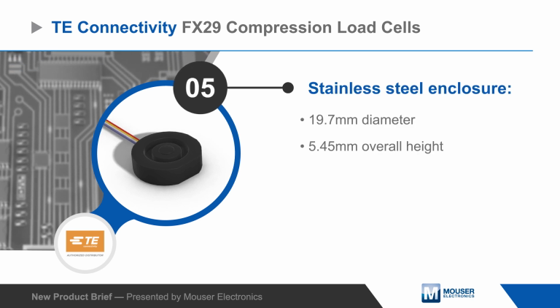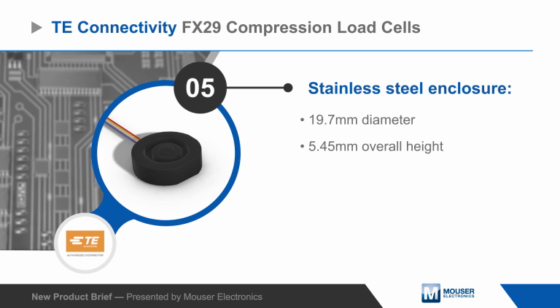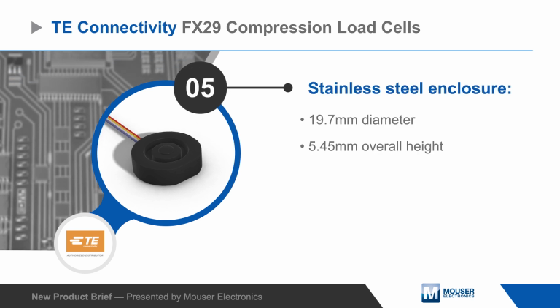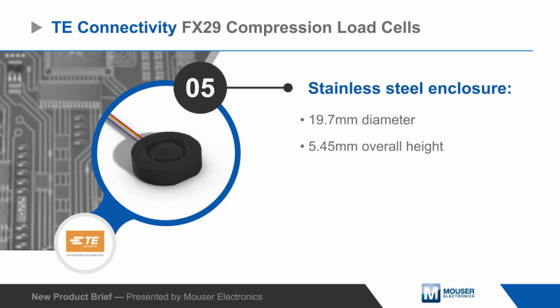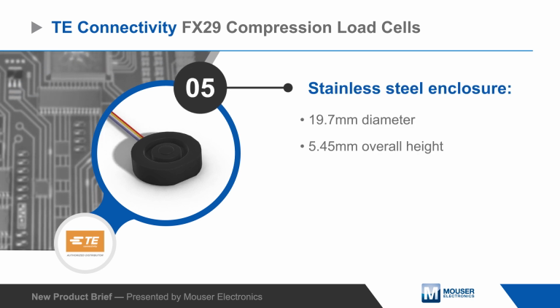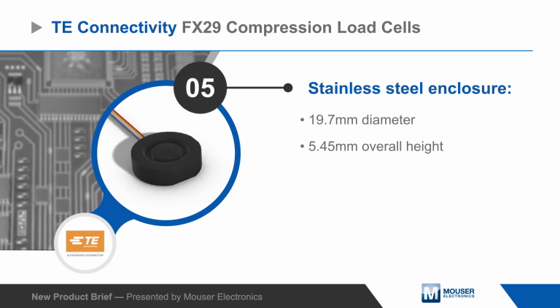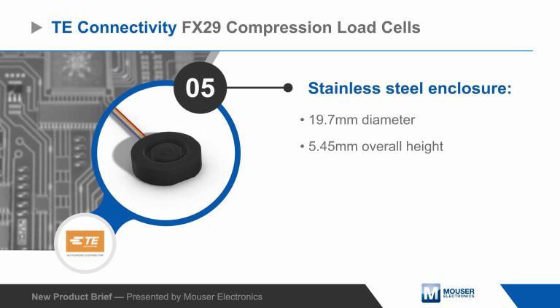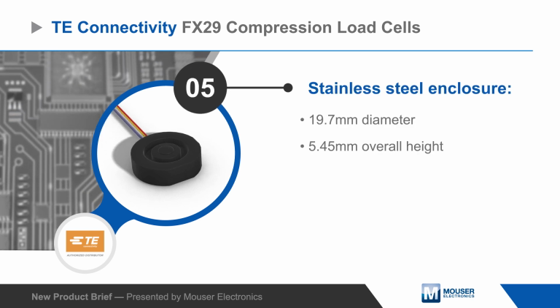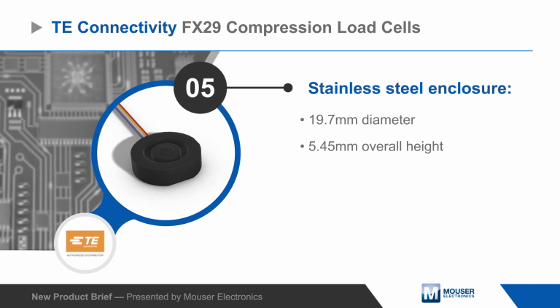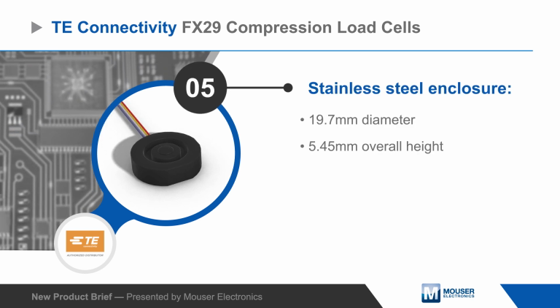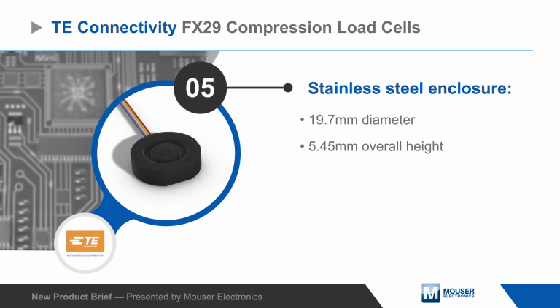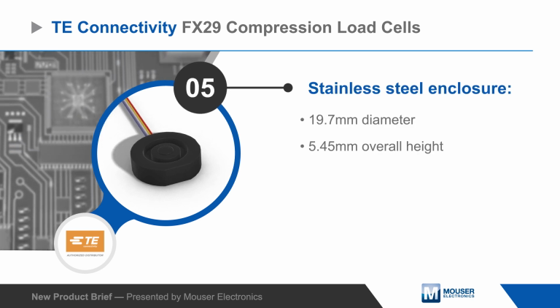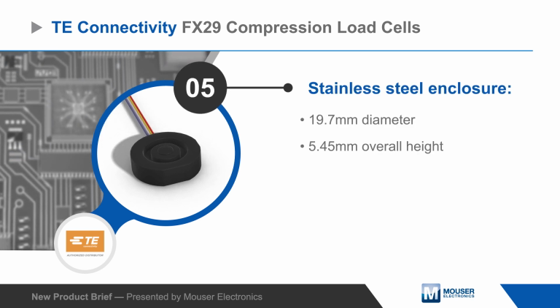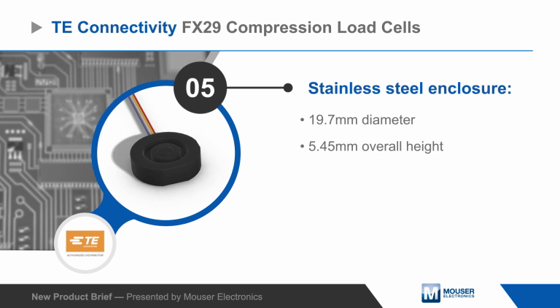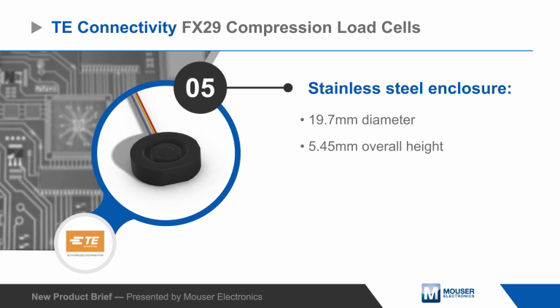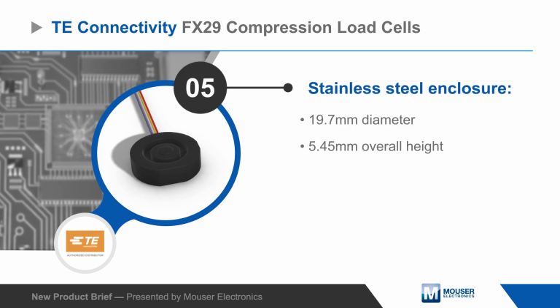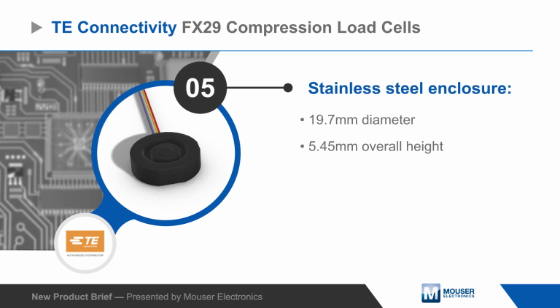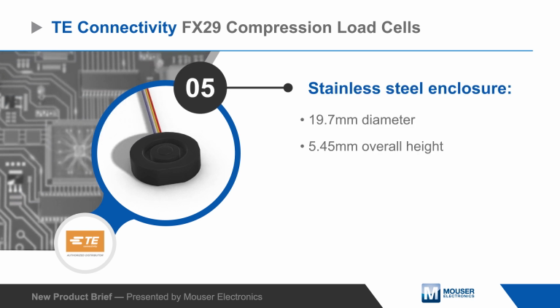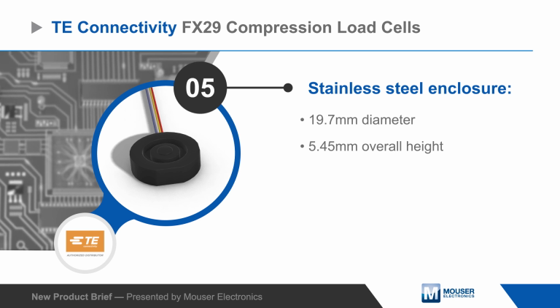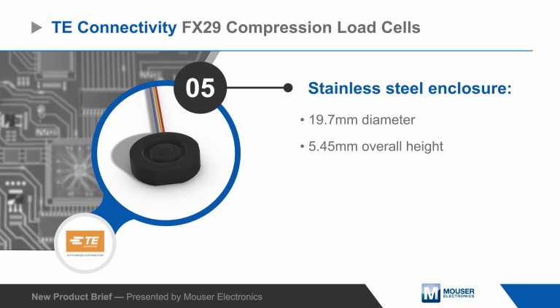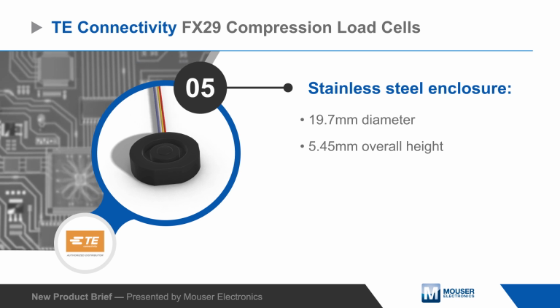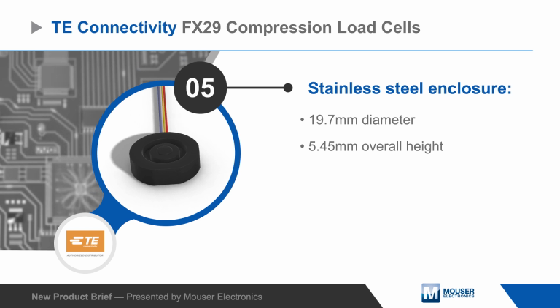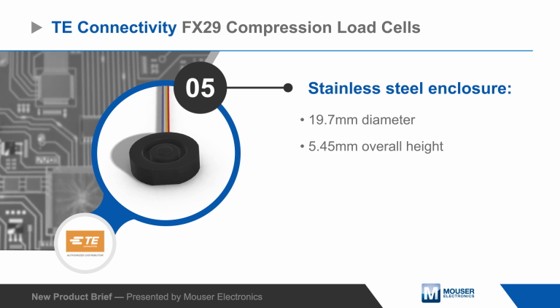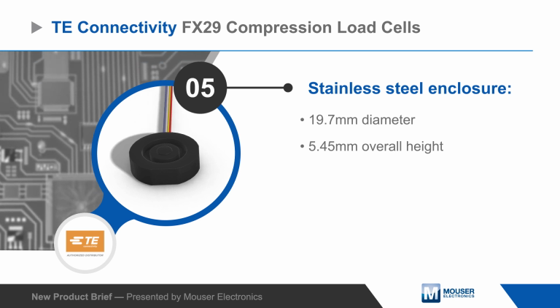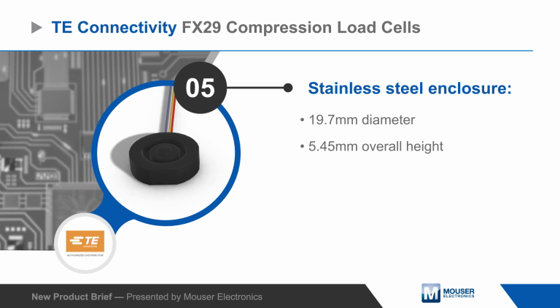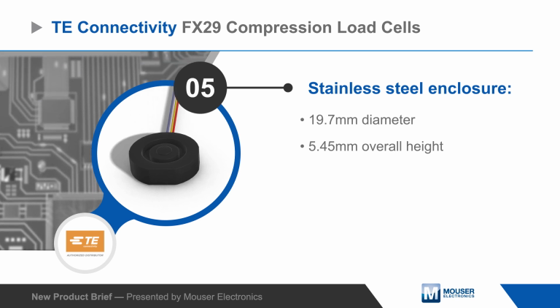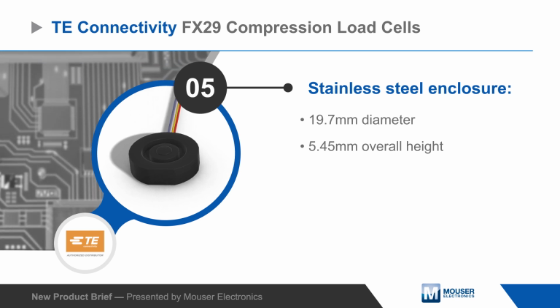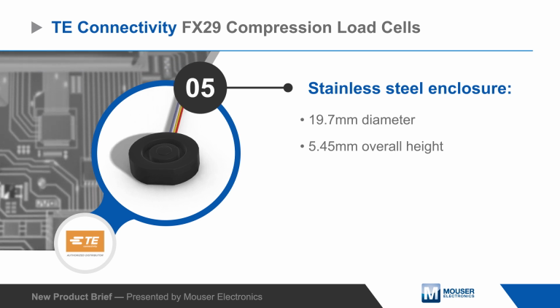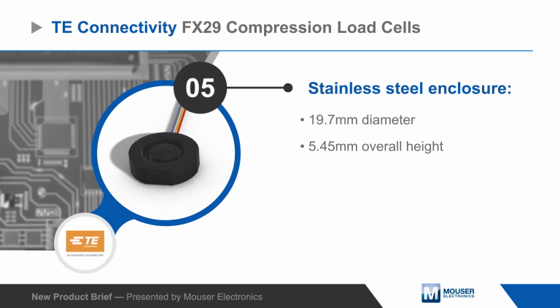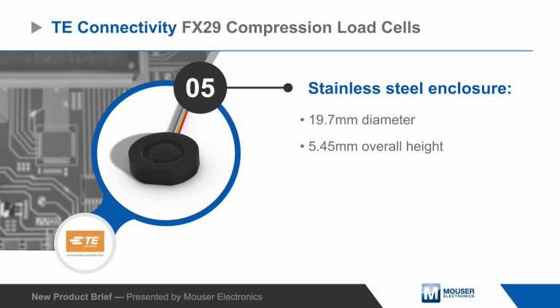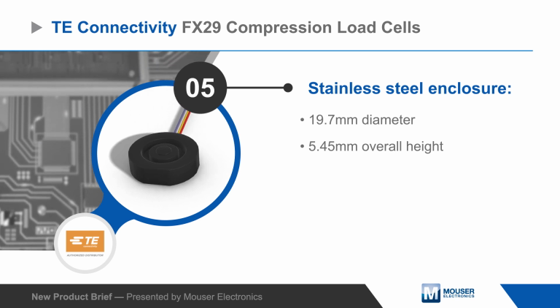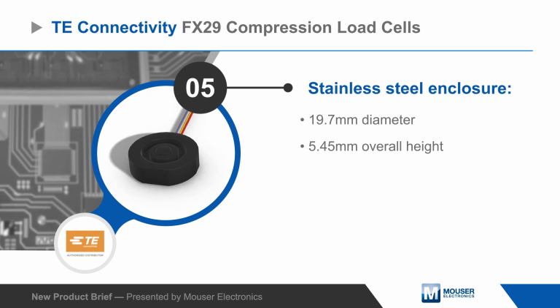FX29 series sensors are housed in a compact stainless steel enclosure for mechanical ruggedness and compatibility with a wide range of media.